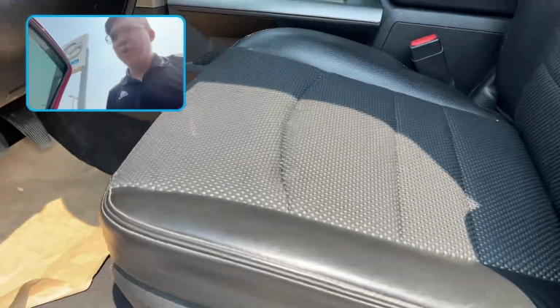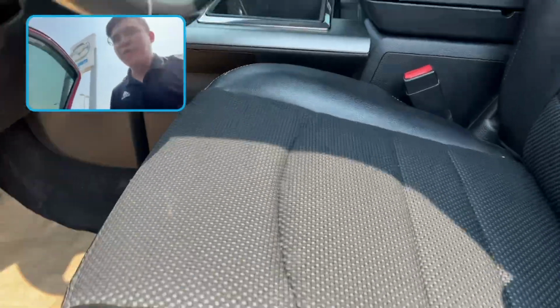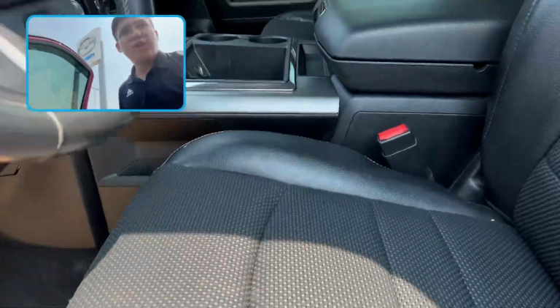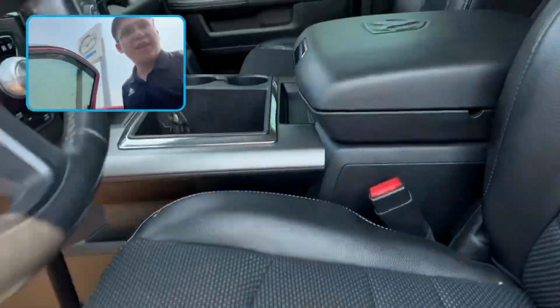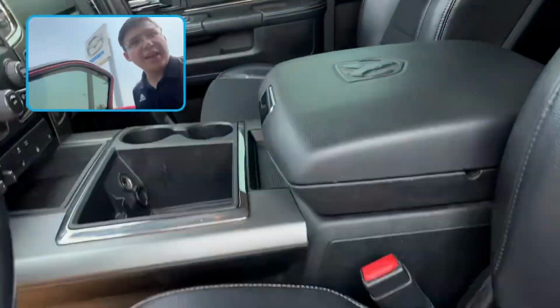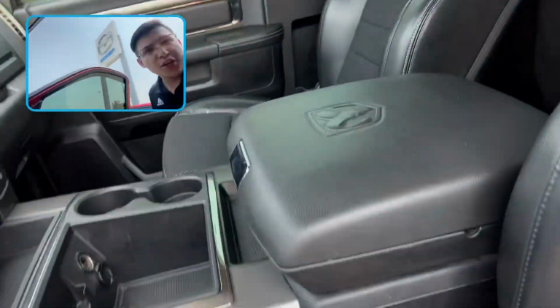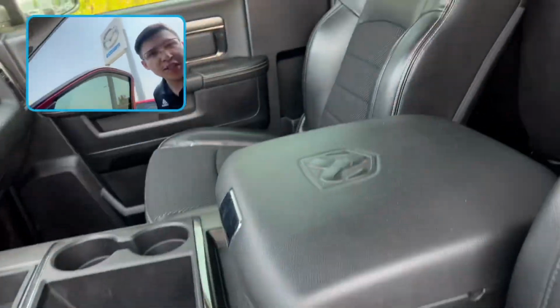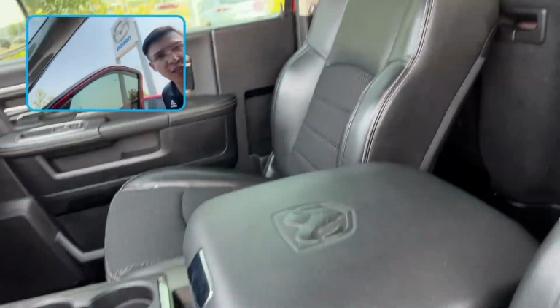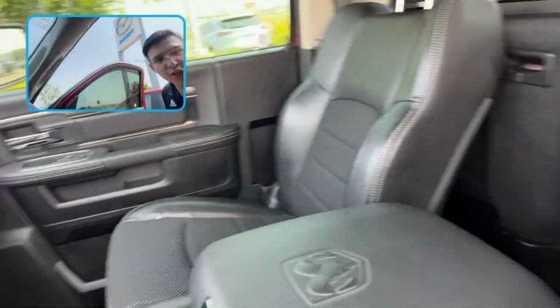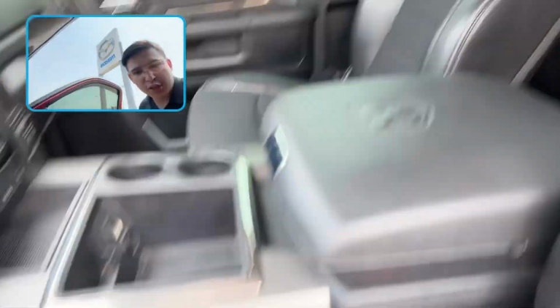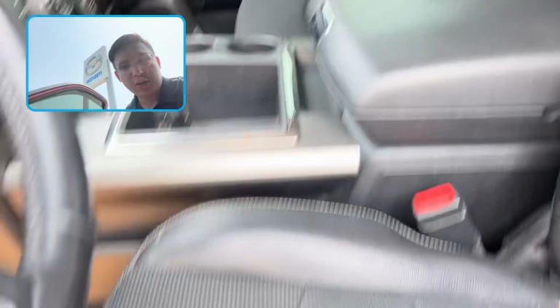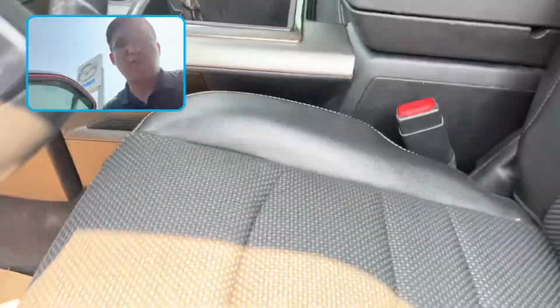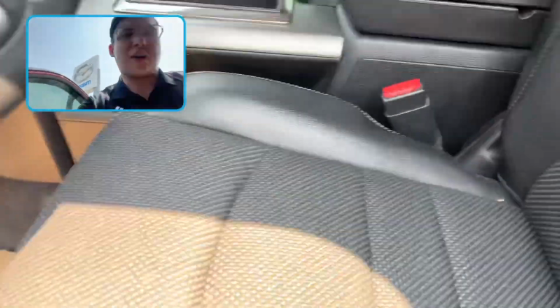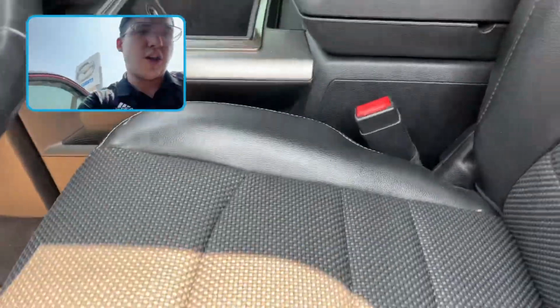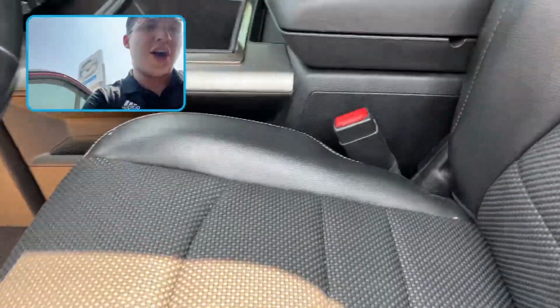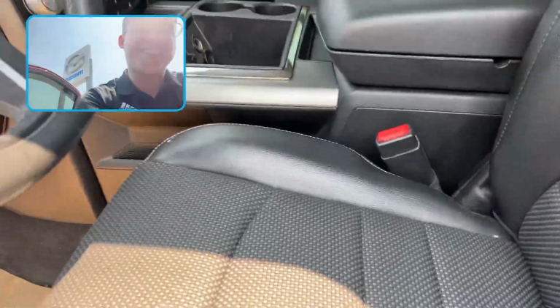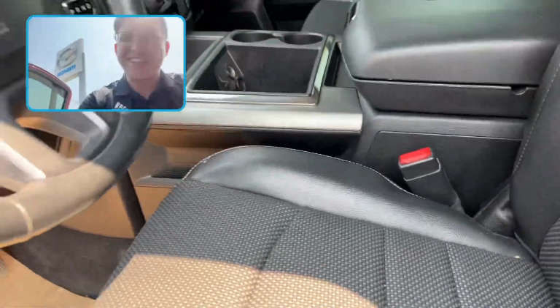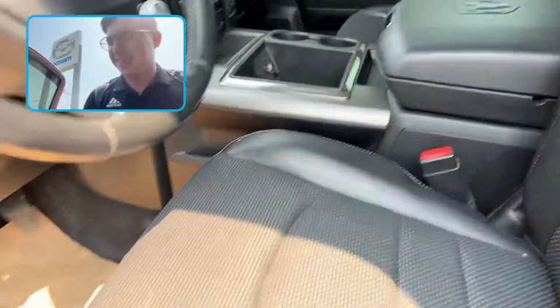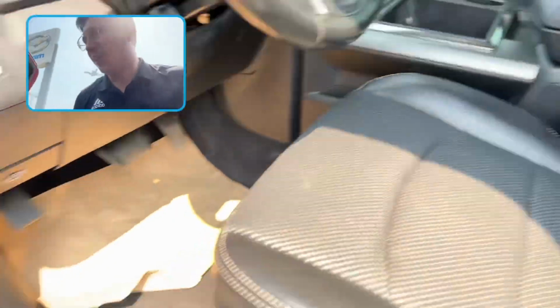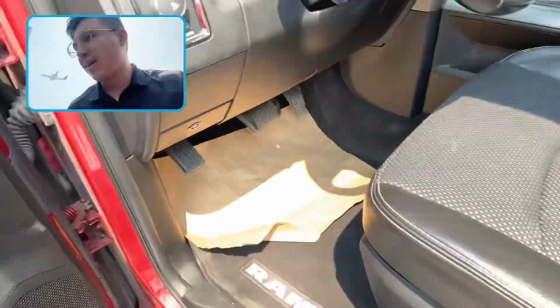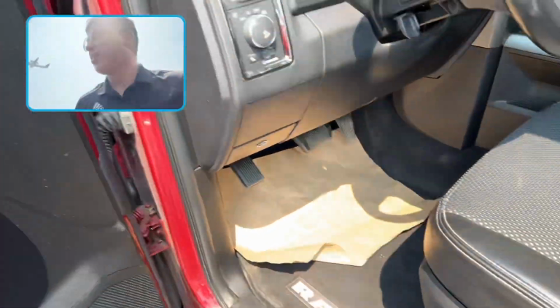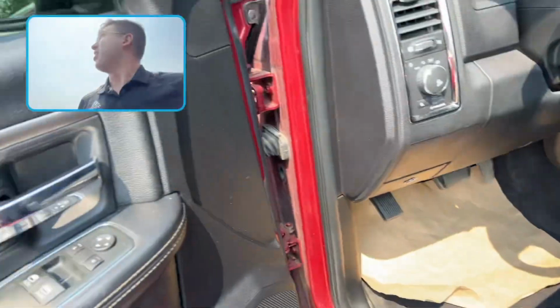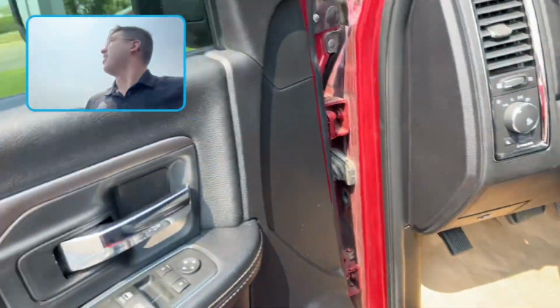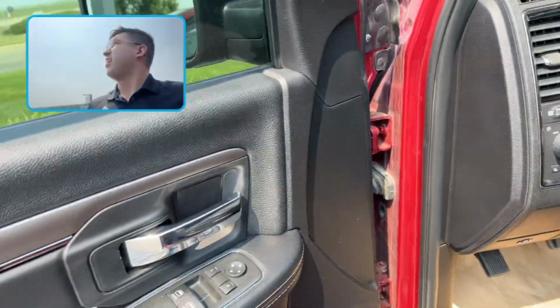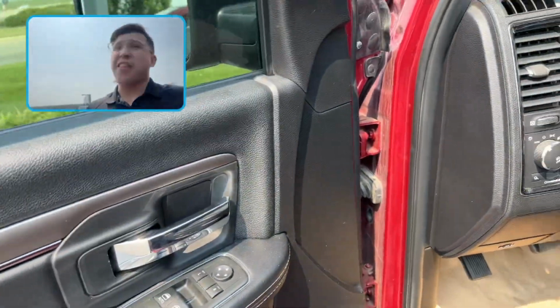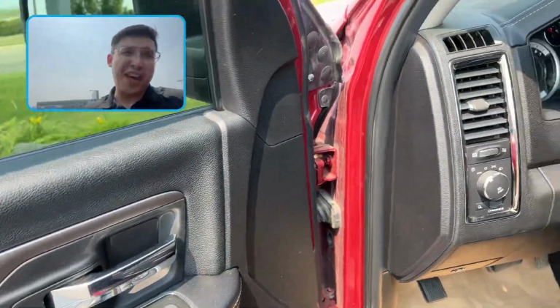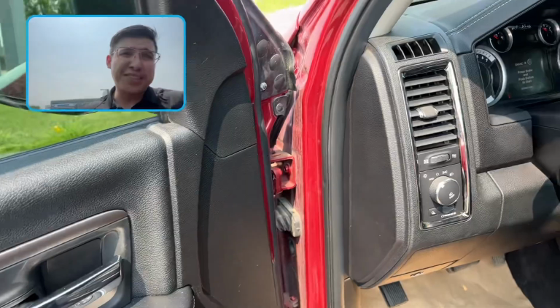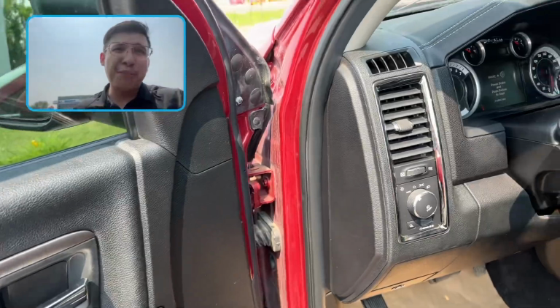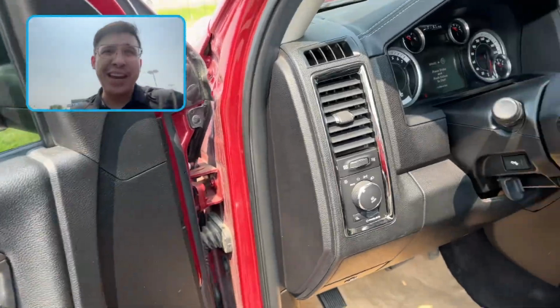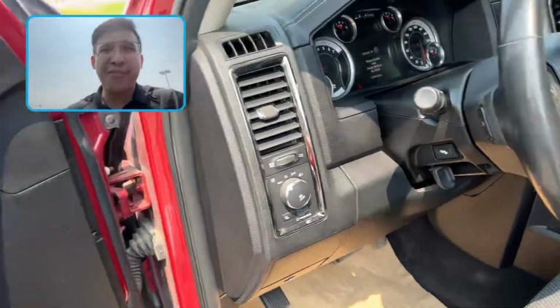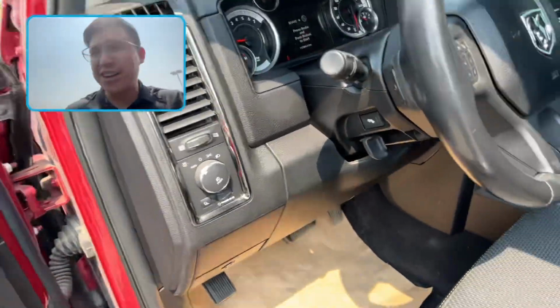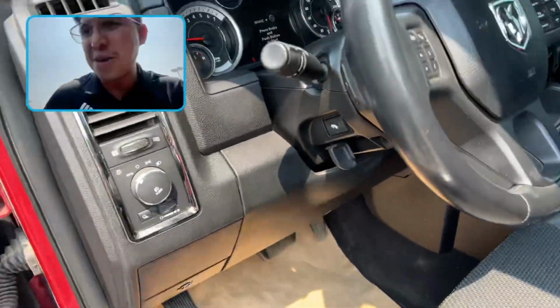Beautiful leather interior with cloth seats. That's a plane — forgive me.